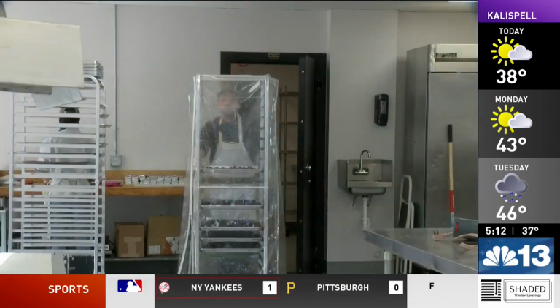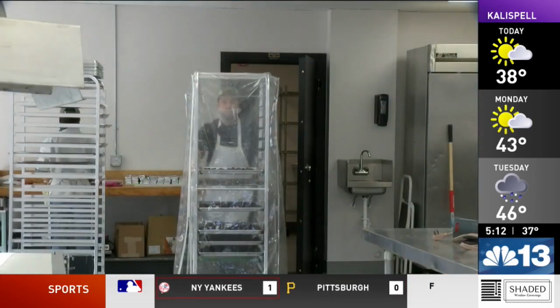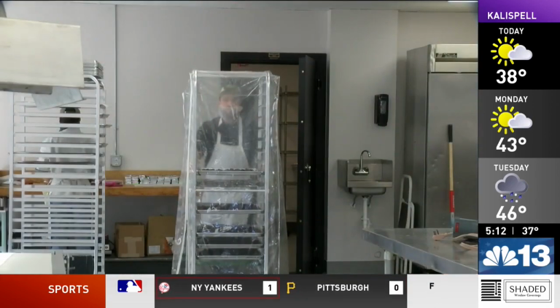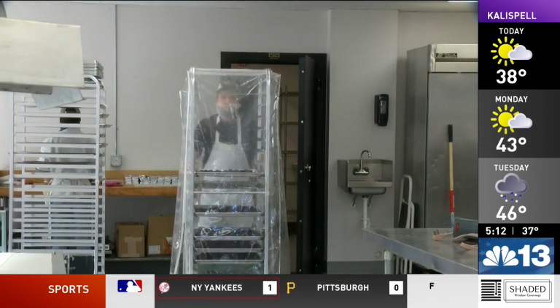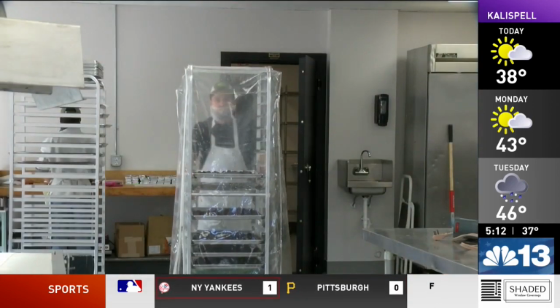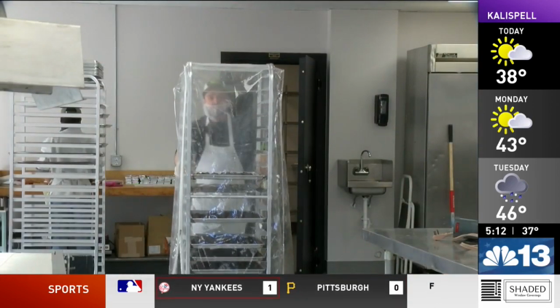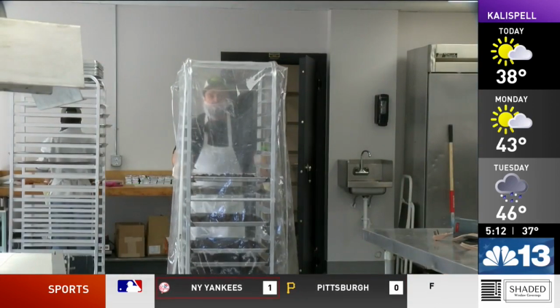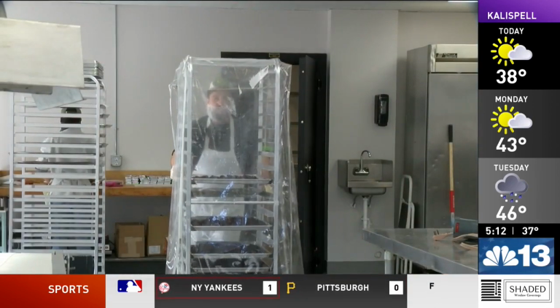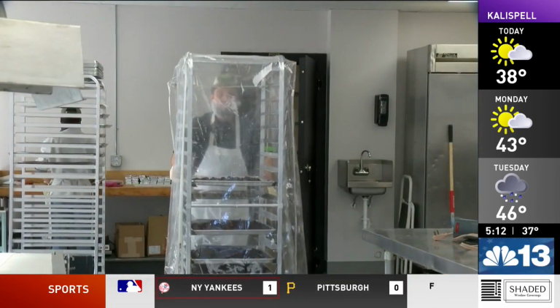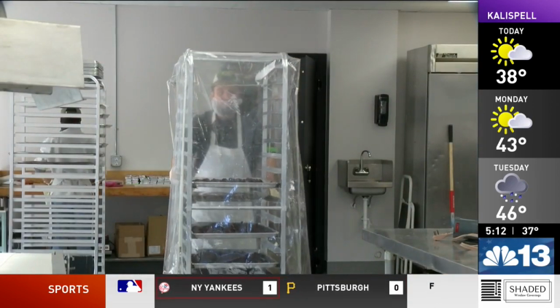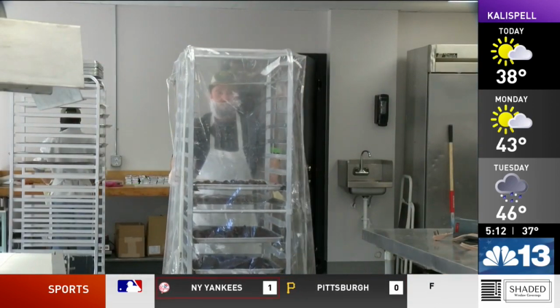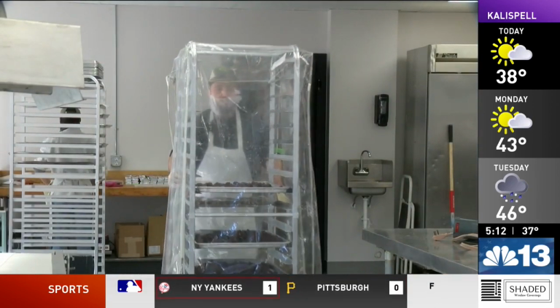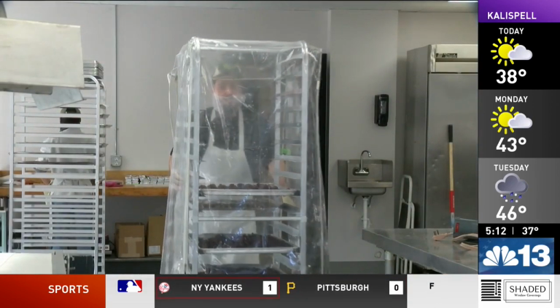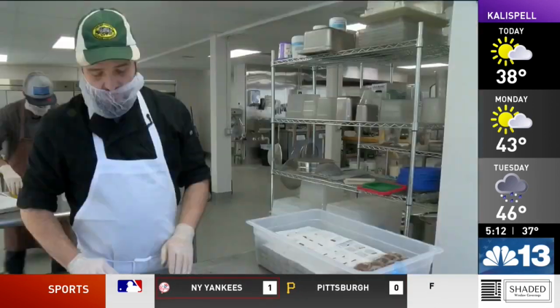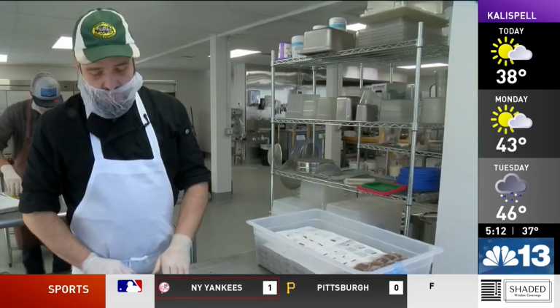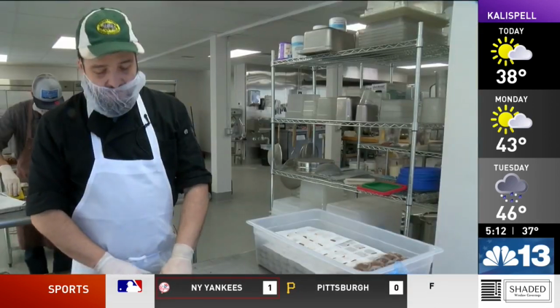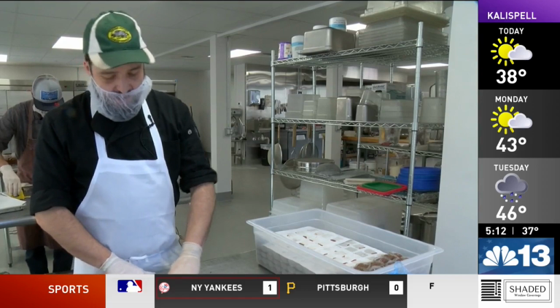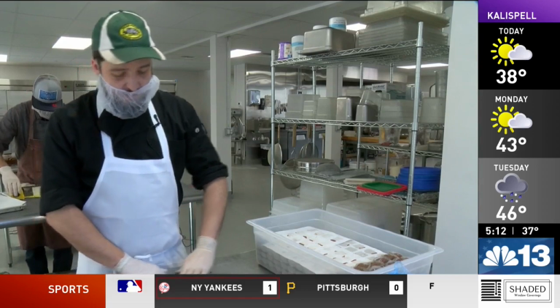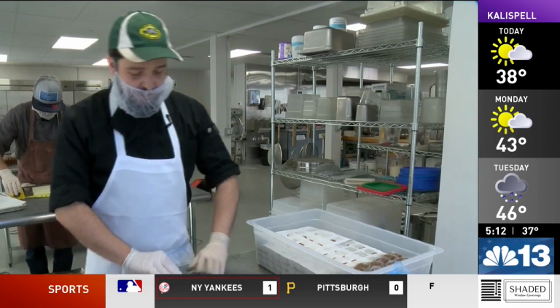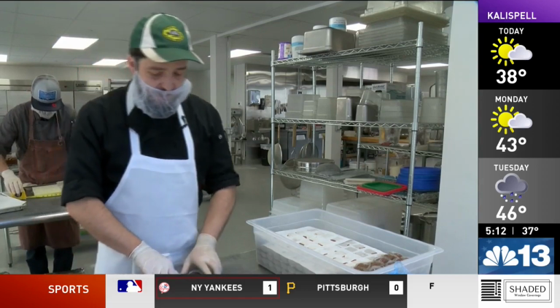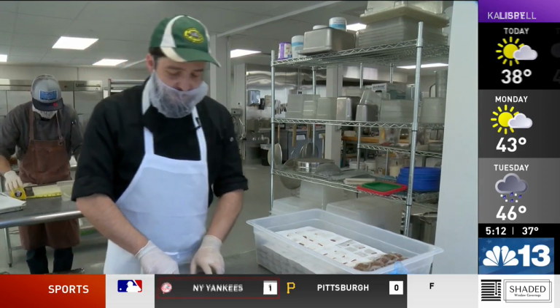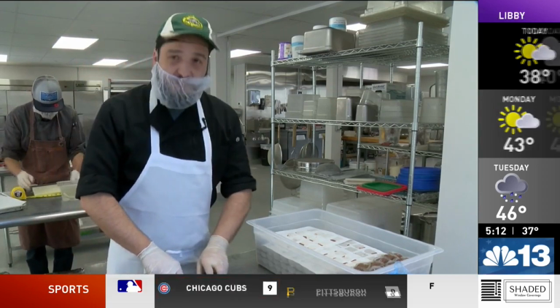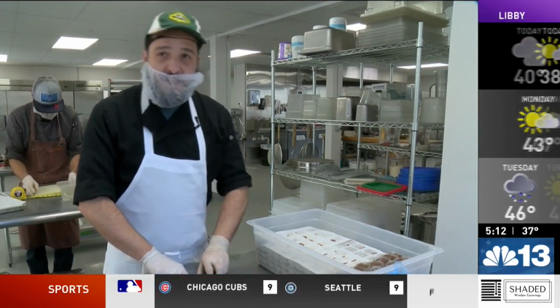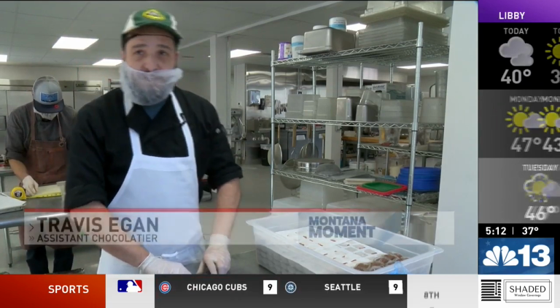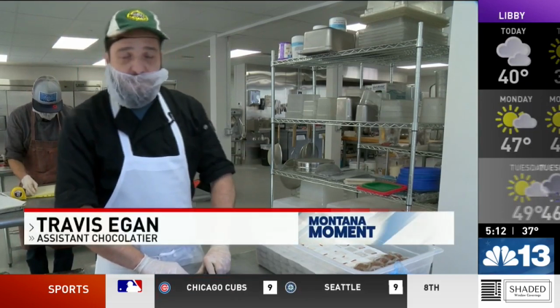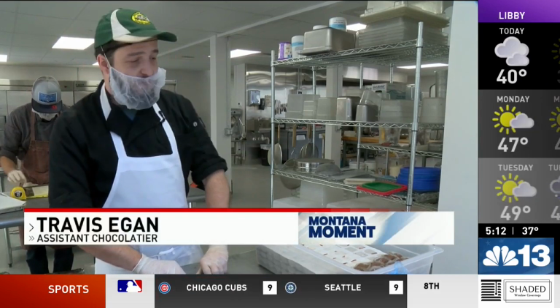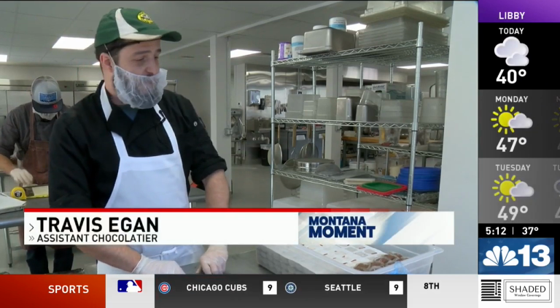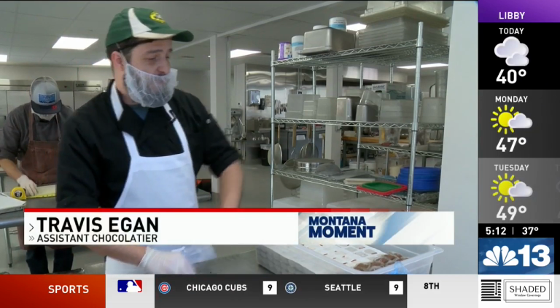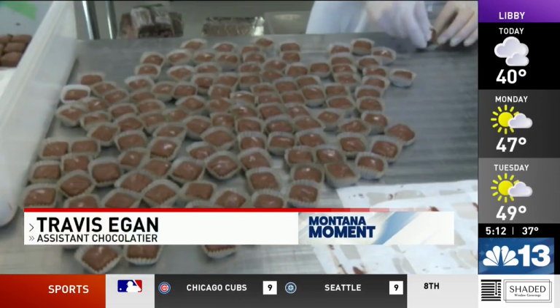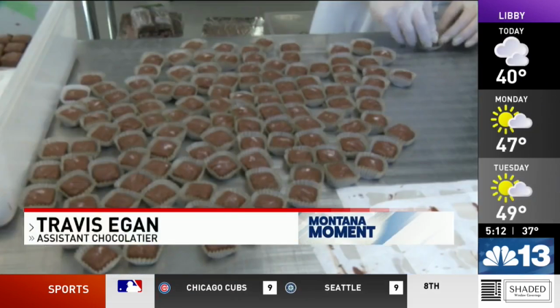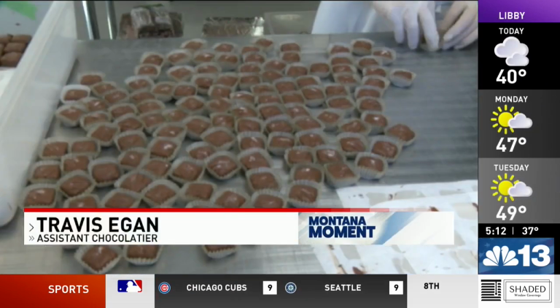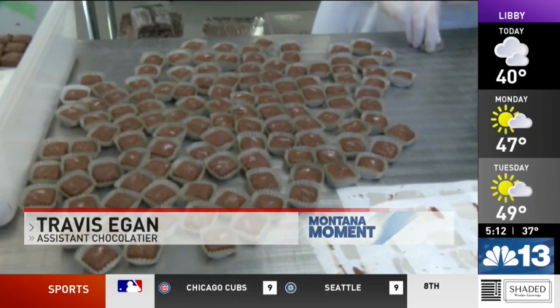Travis Egan is an assistant chocolatier. He is working on the Flathead Cherry Balsamic Caramels.